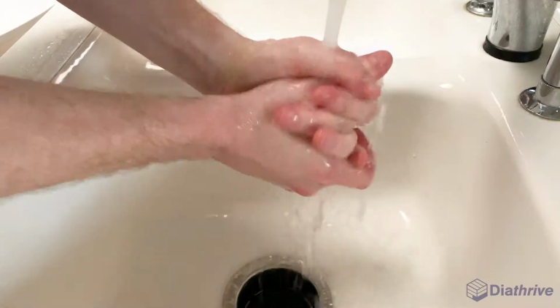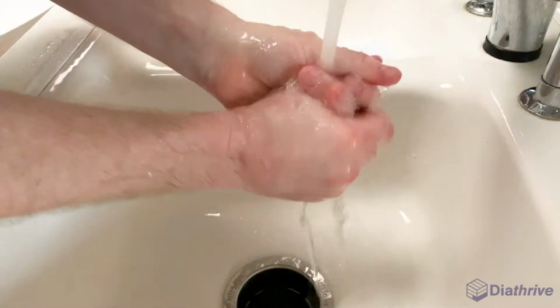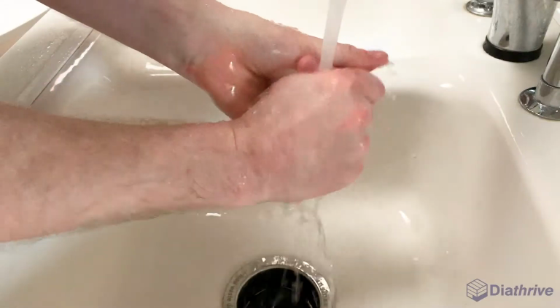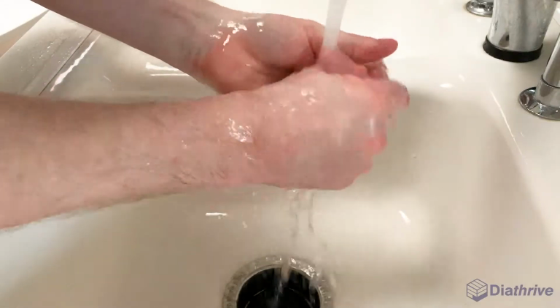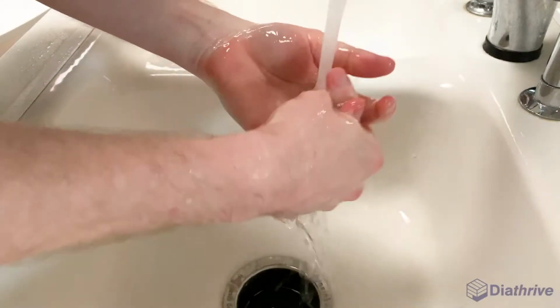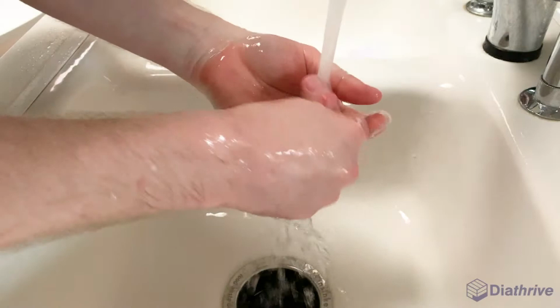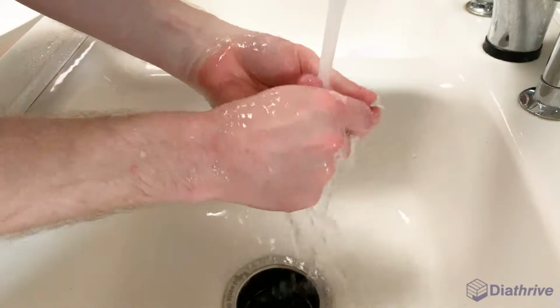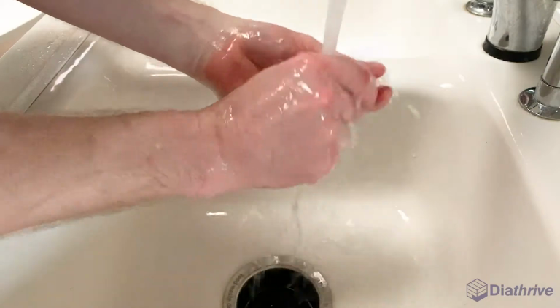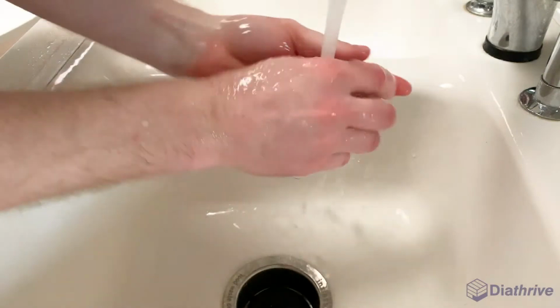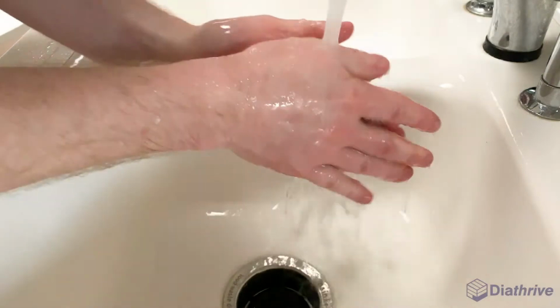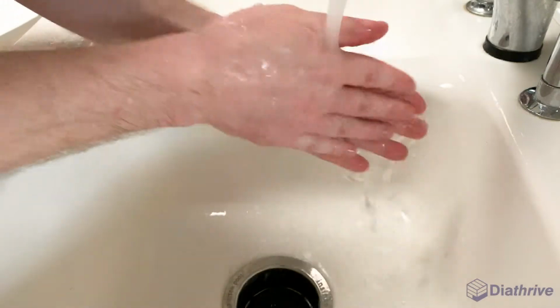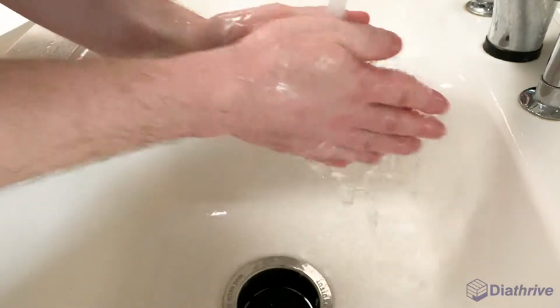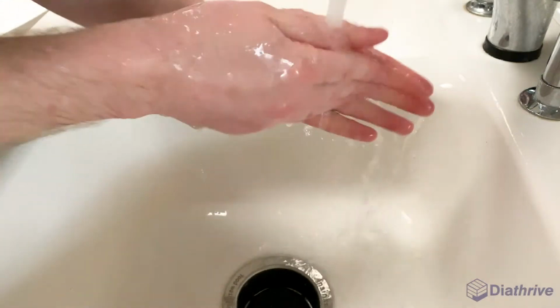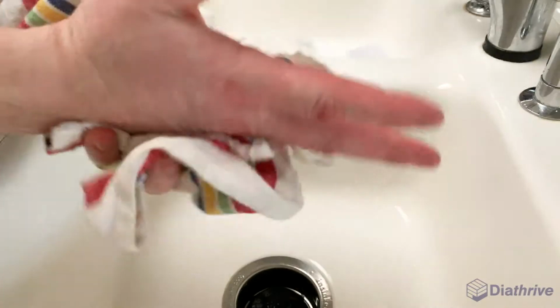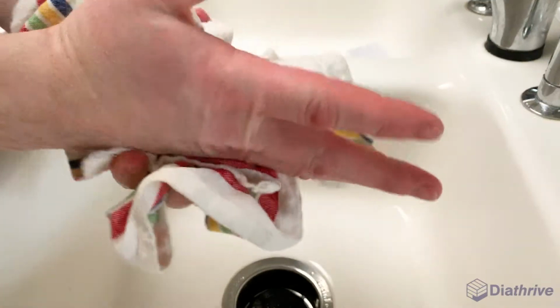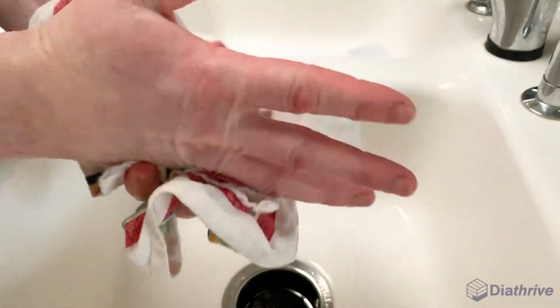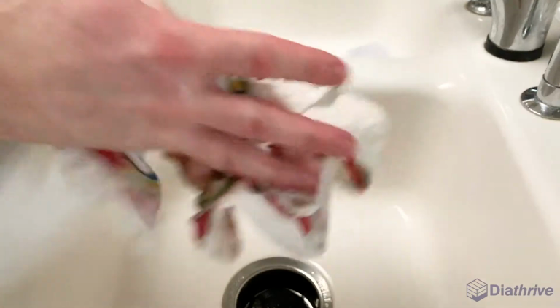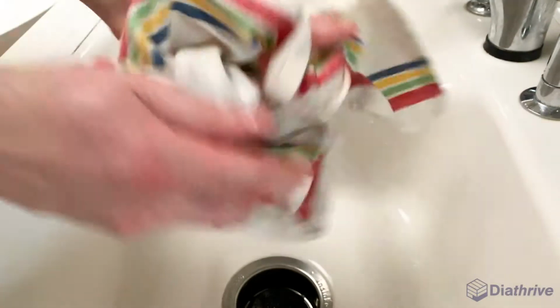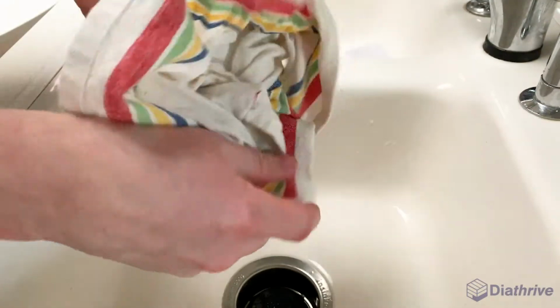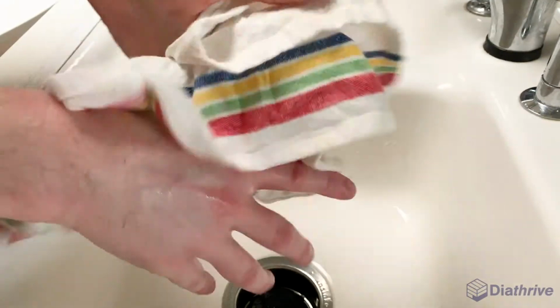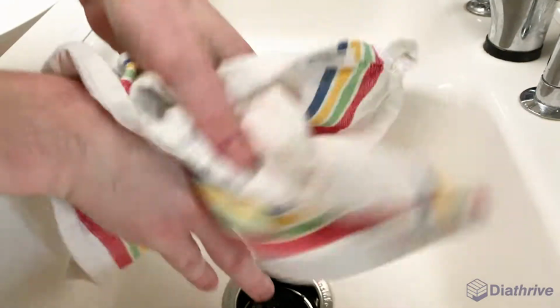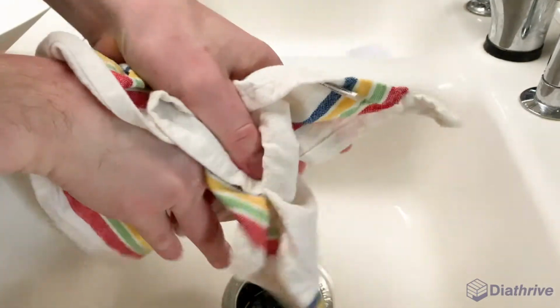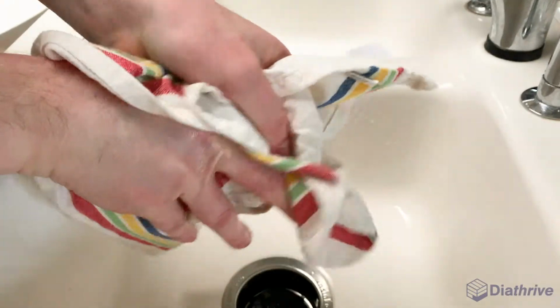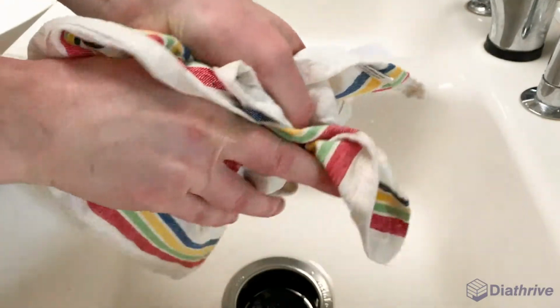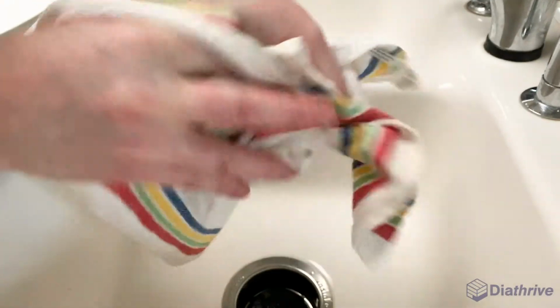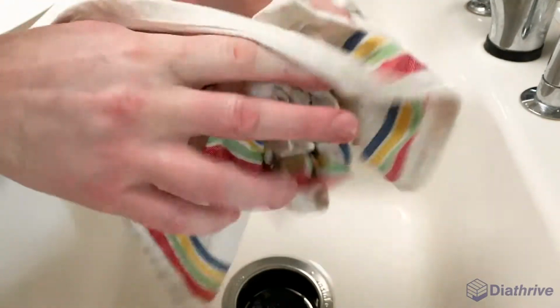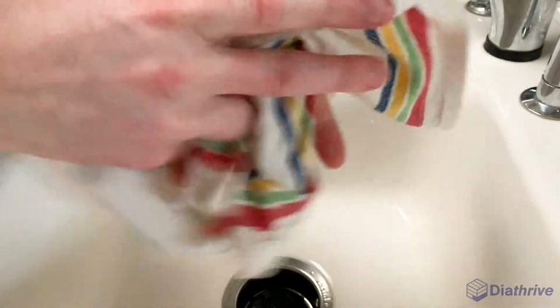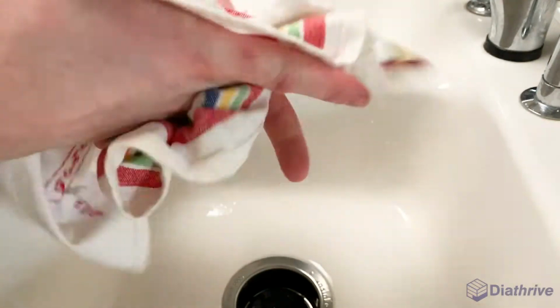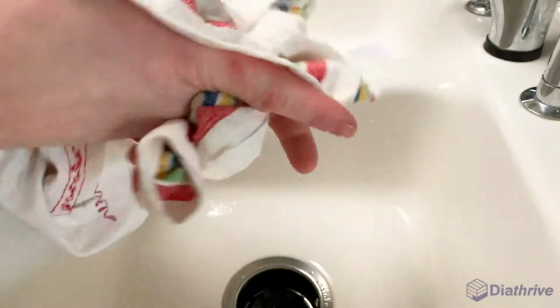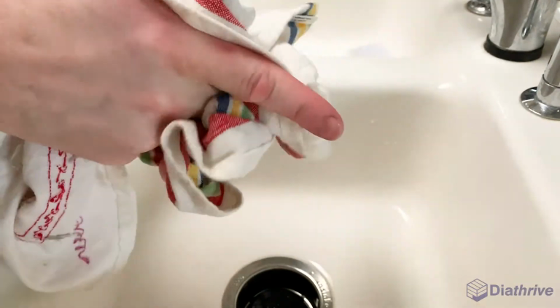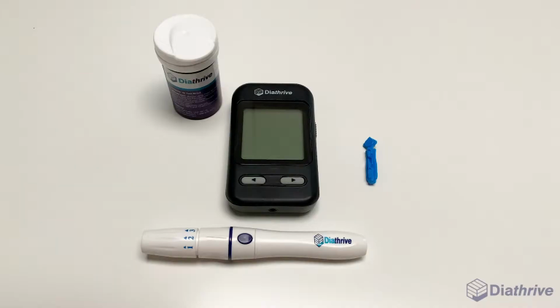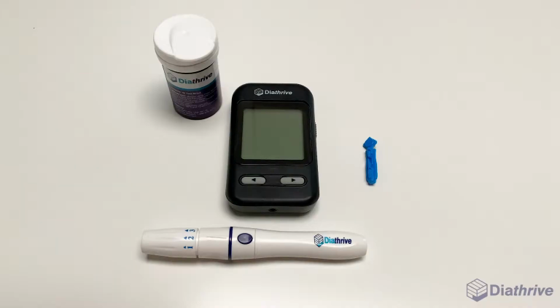Step 1: Wash and dry your hands thoroughly. This will prevent contamination of the blood you are testing.